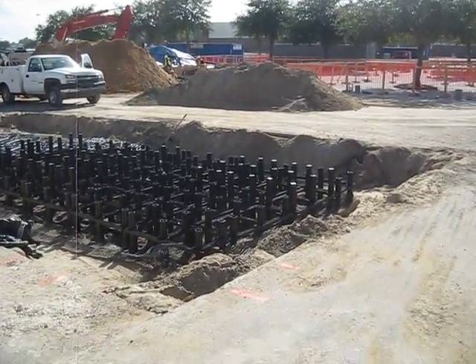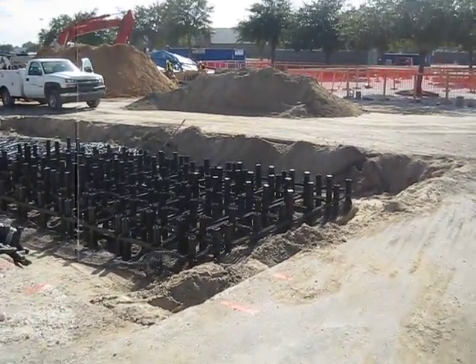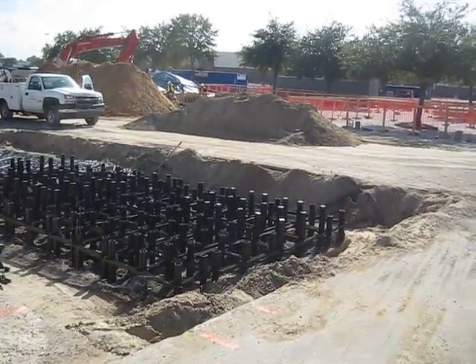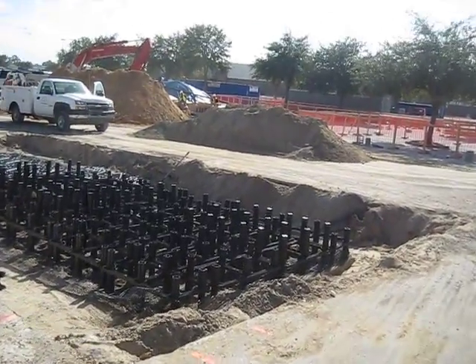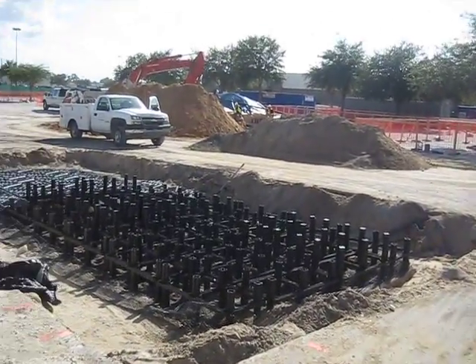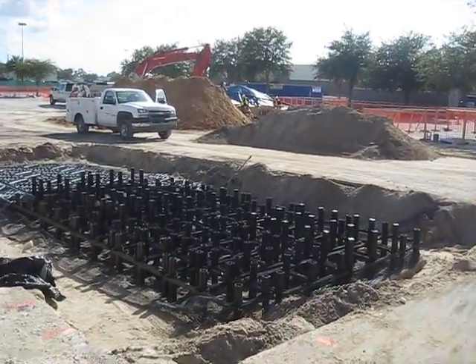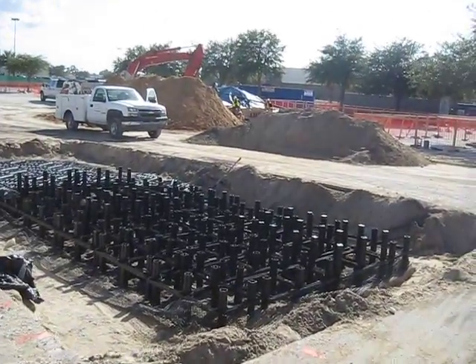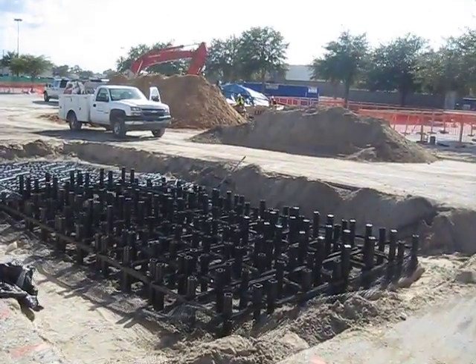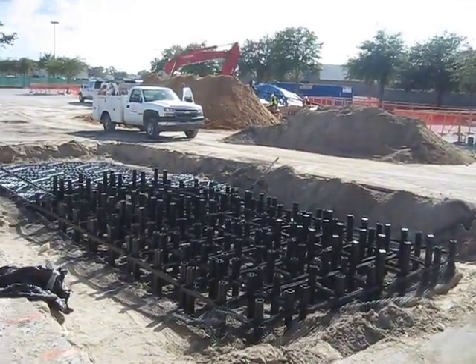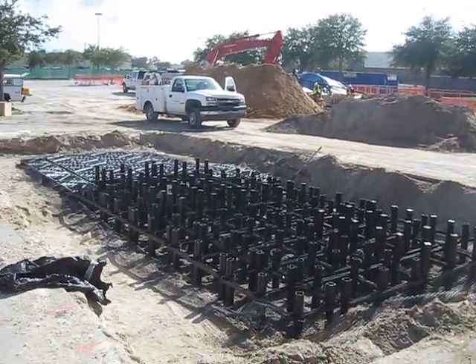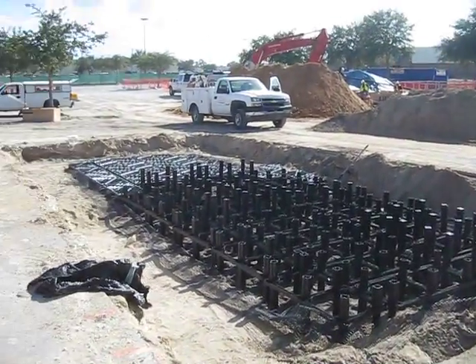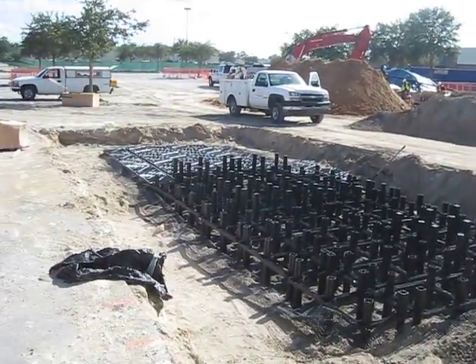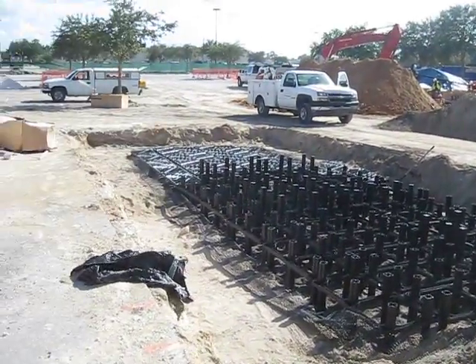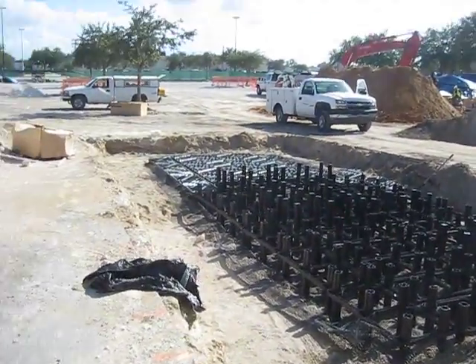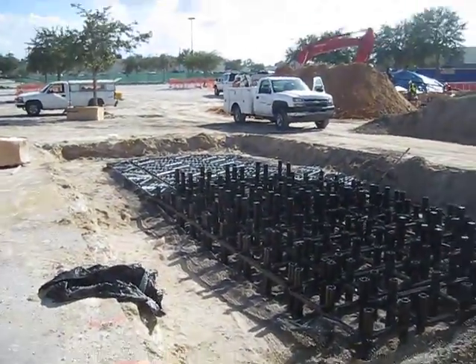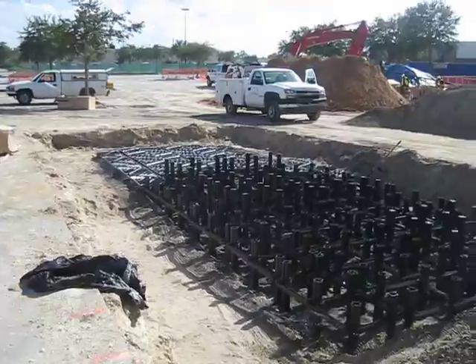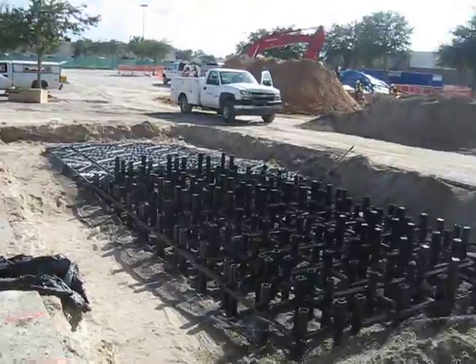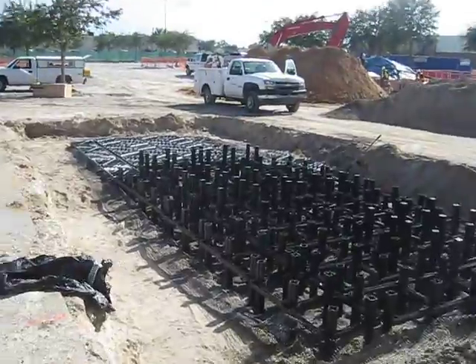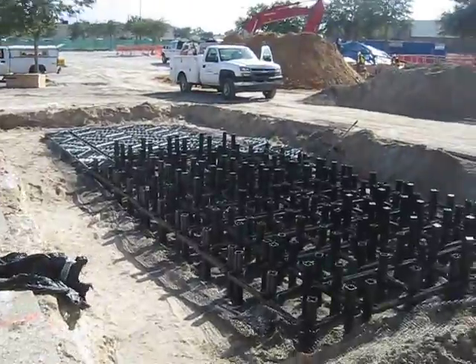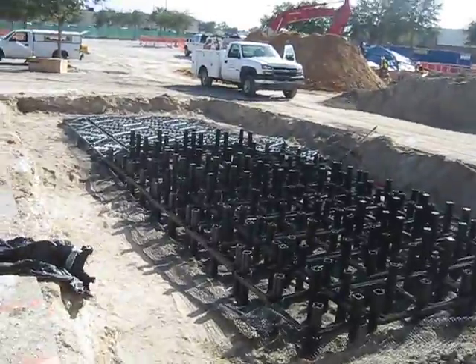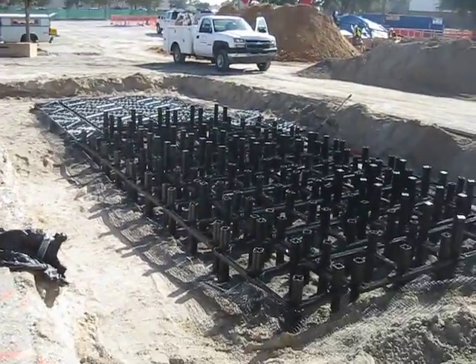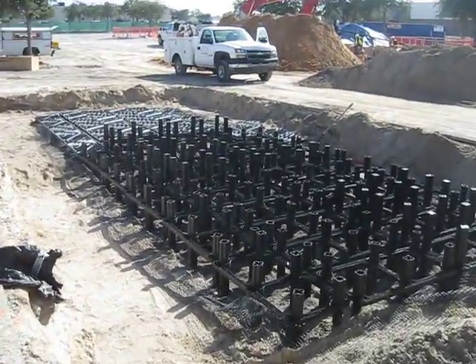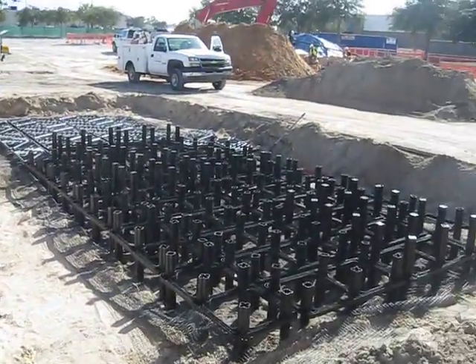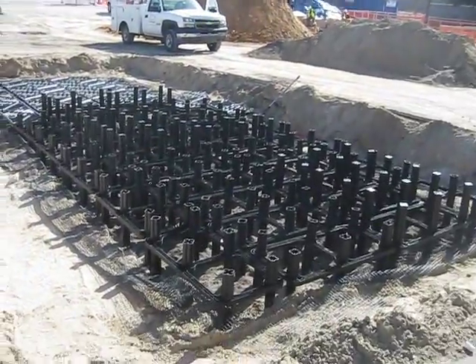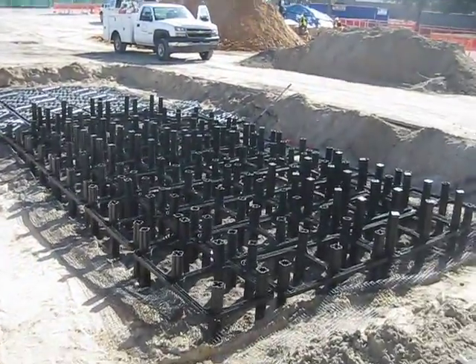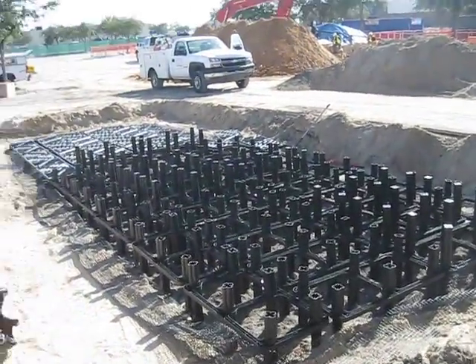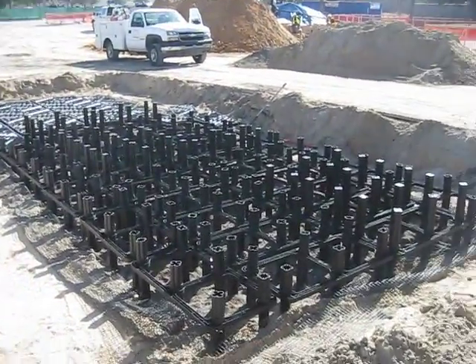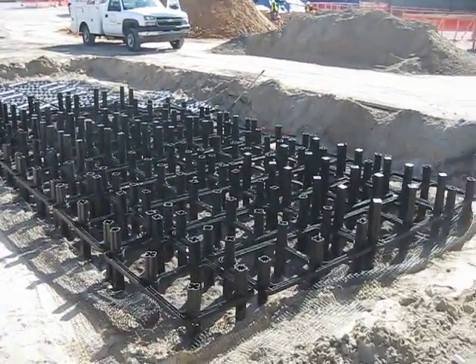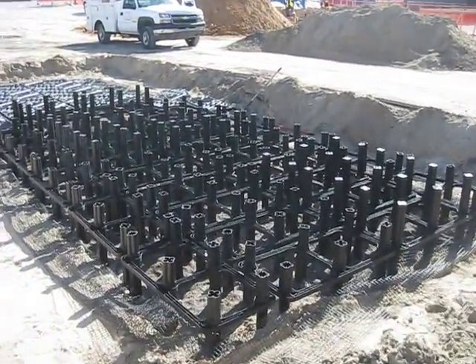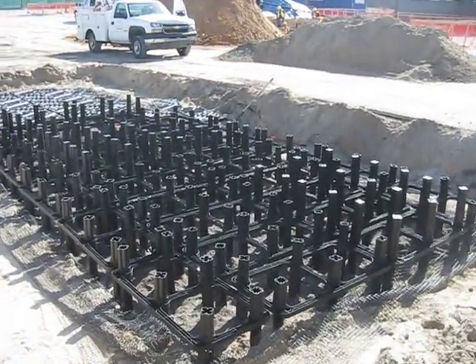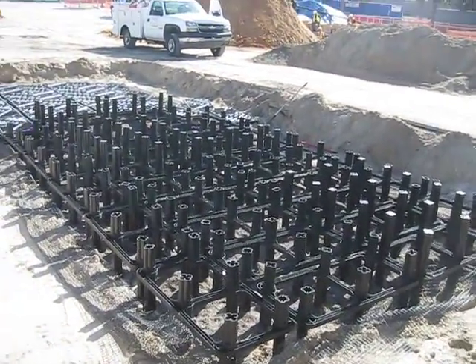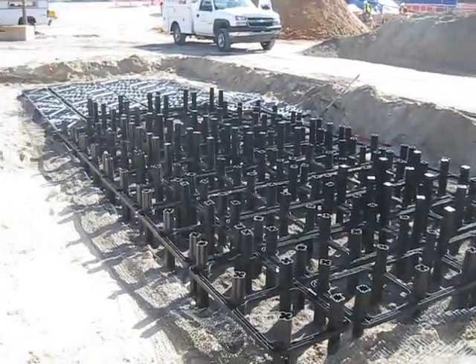You'll see that we have about one half of this installation which is largely done, and one half that has a little bit of a ways to go.